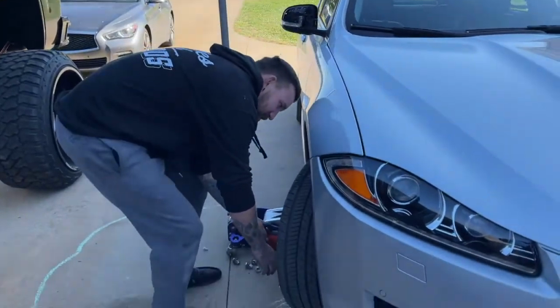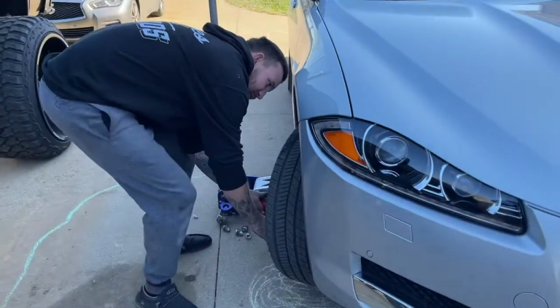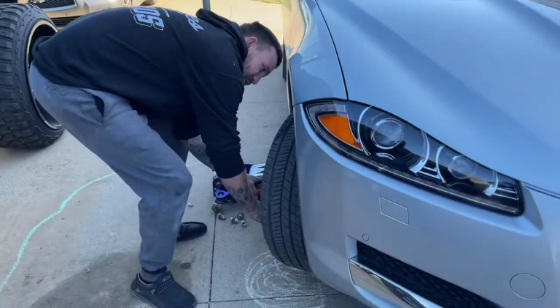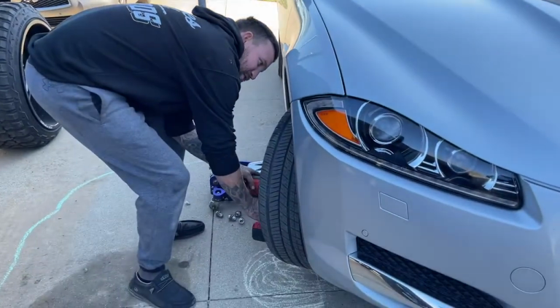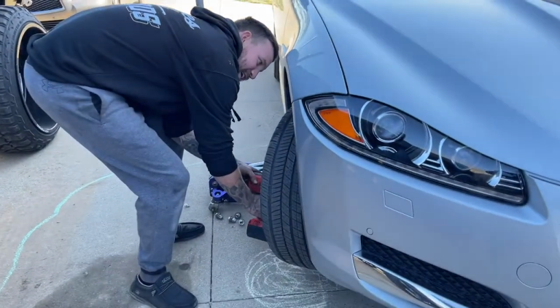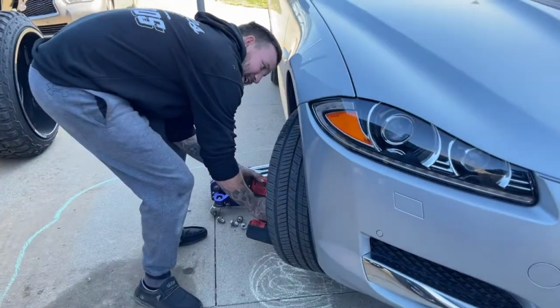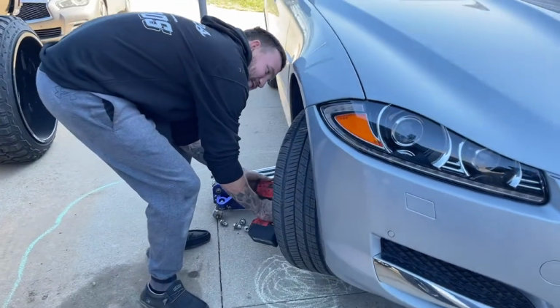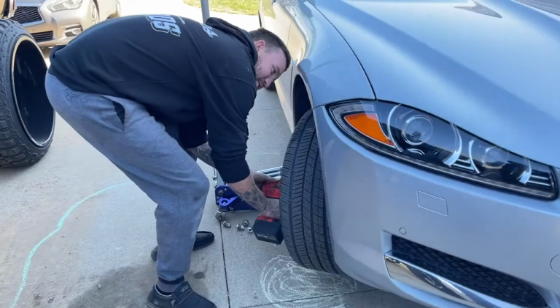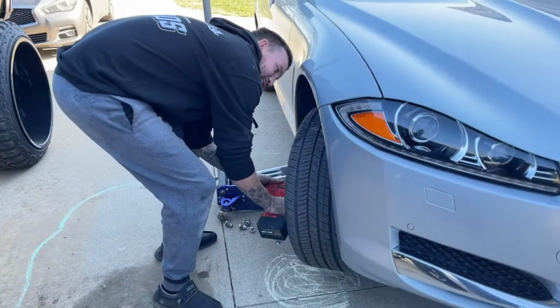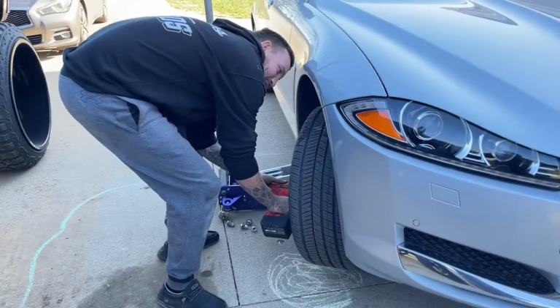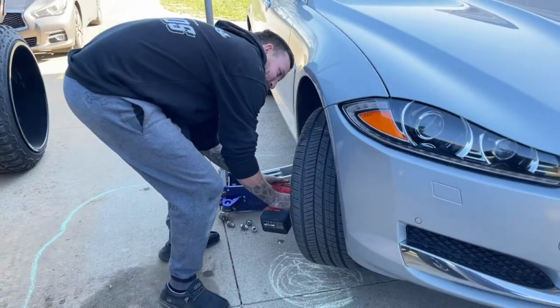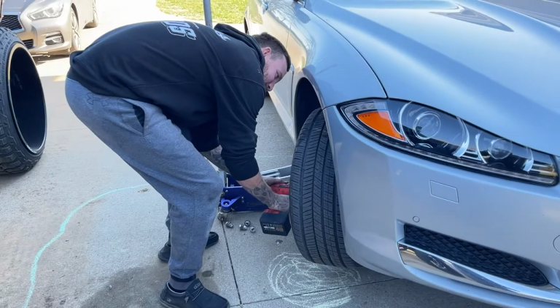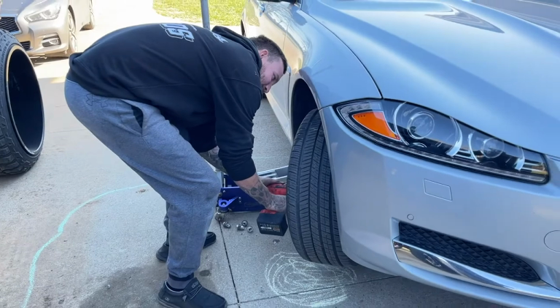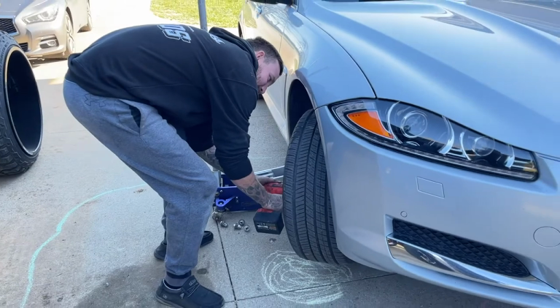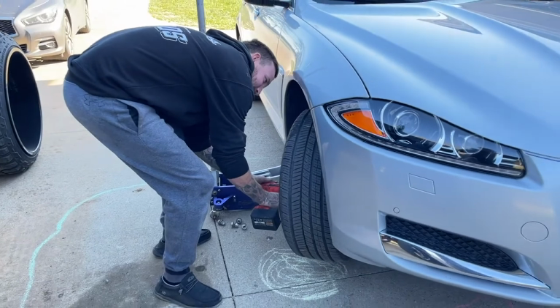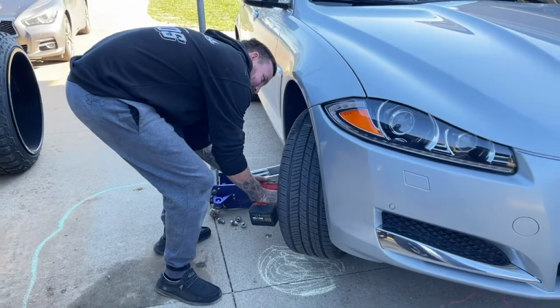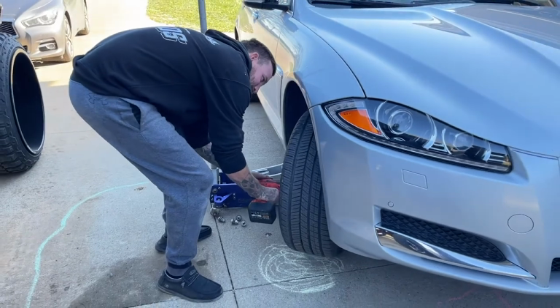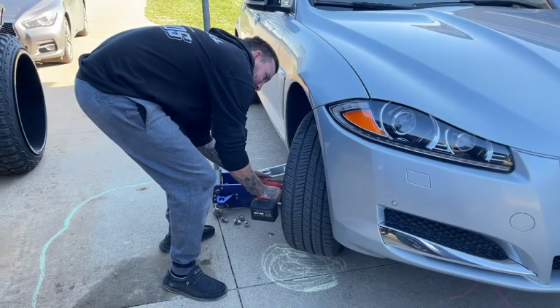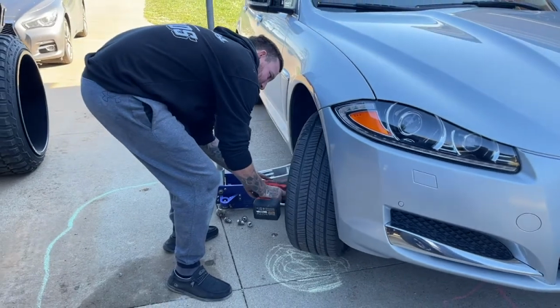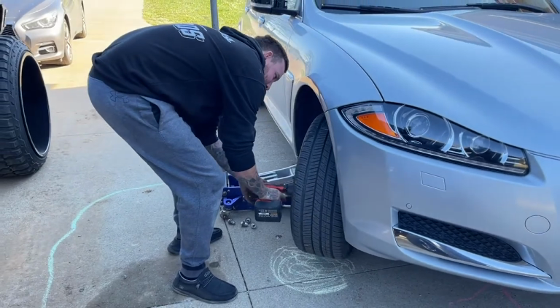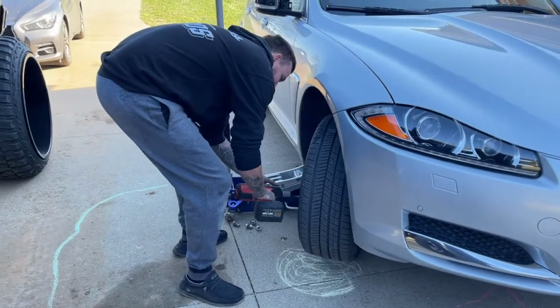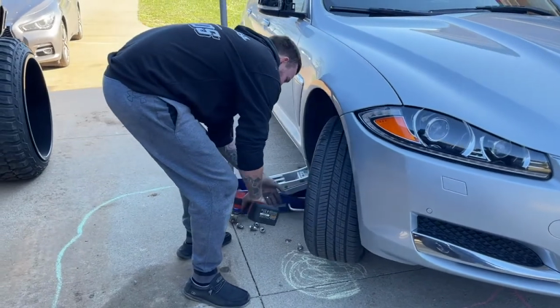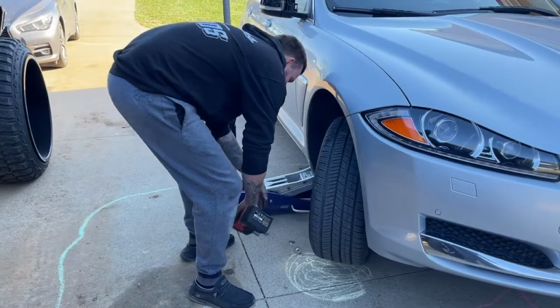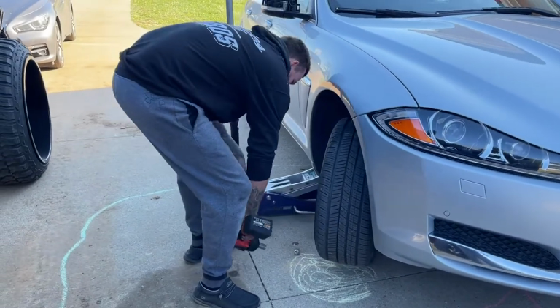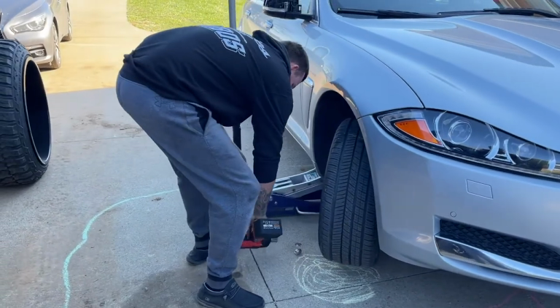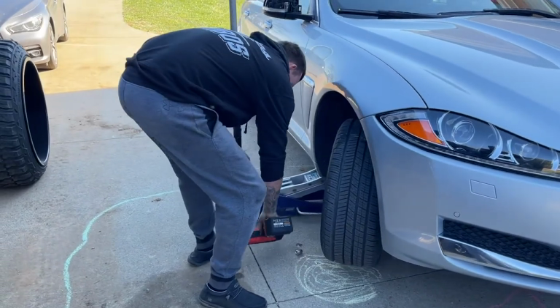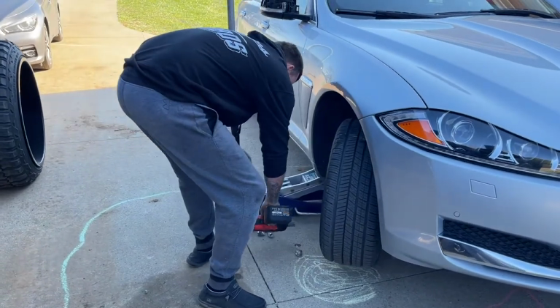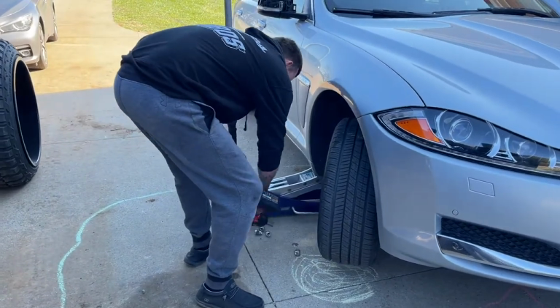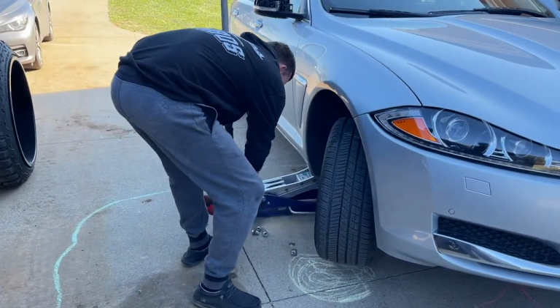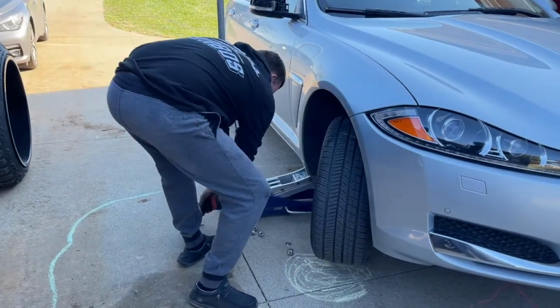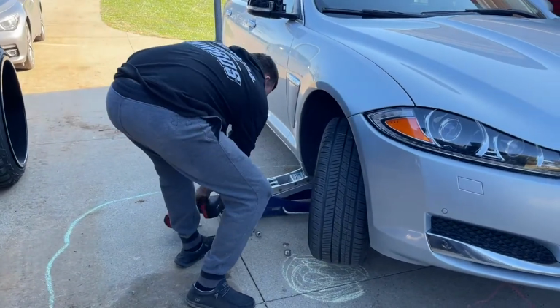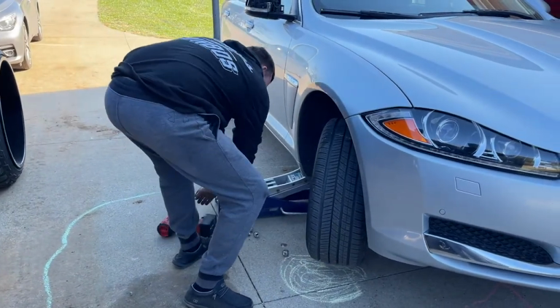First thing you got to do is take your wheel off. All right, I got that off.